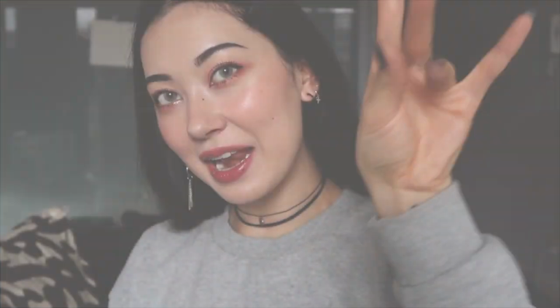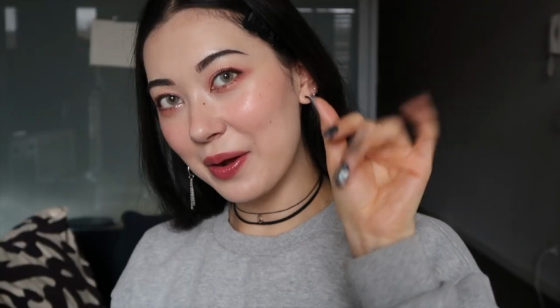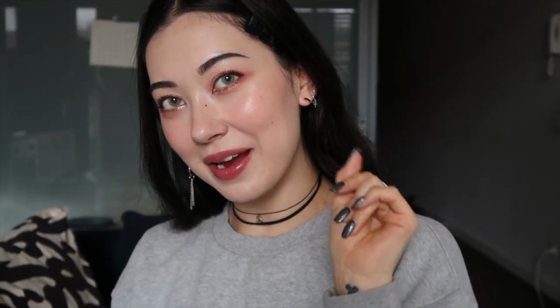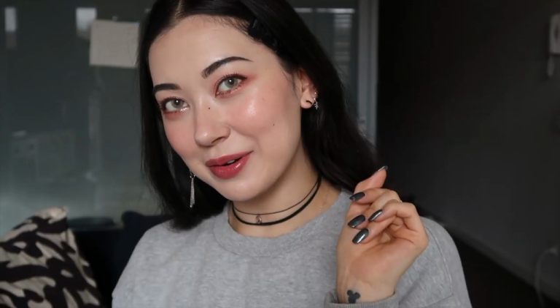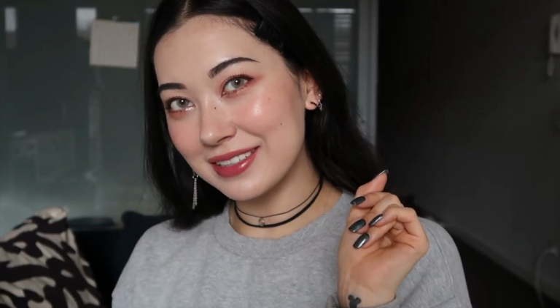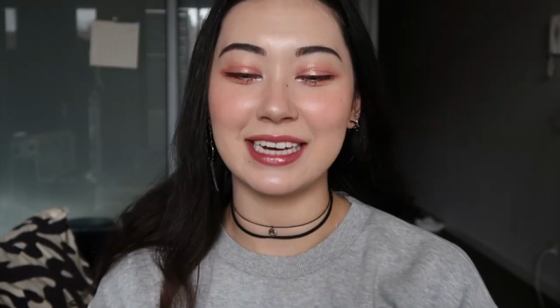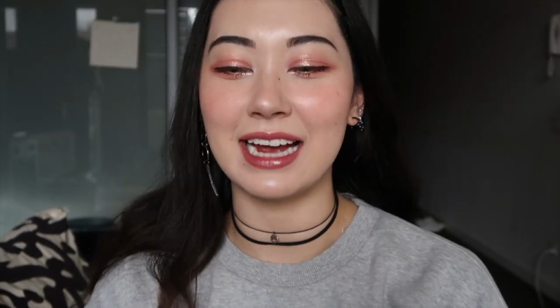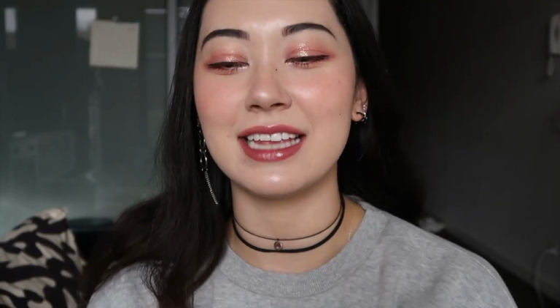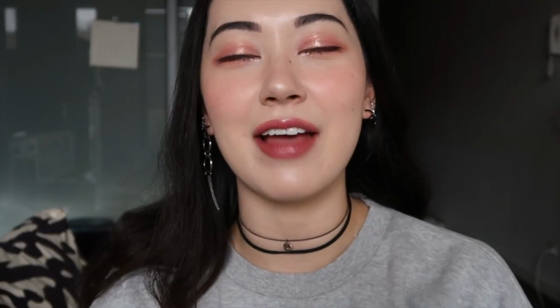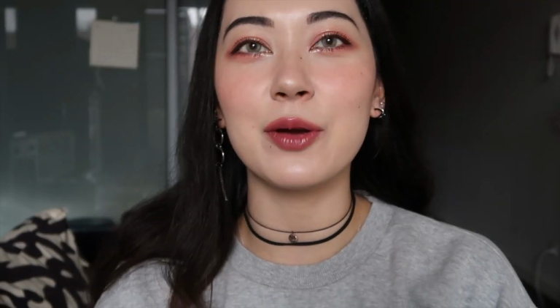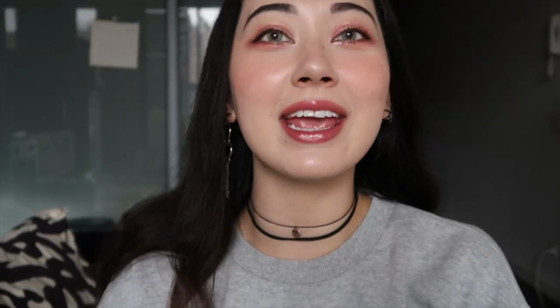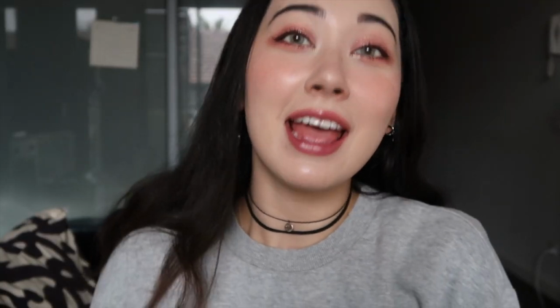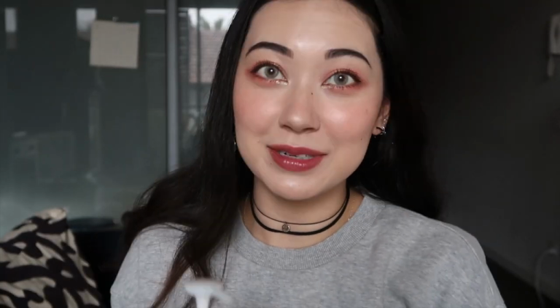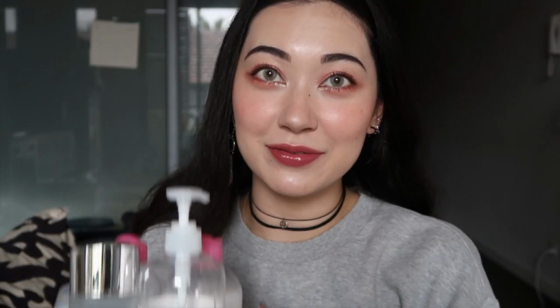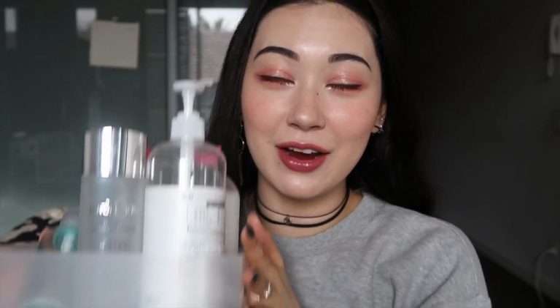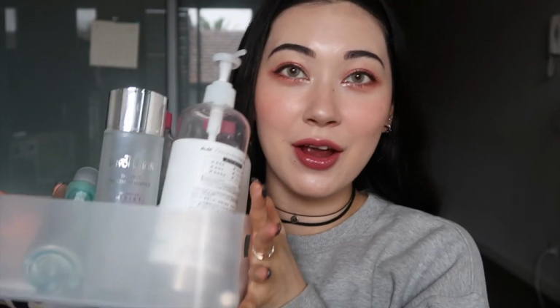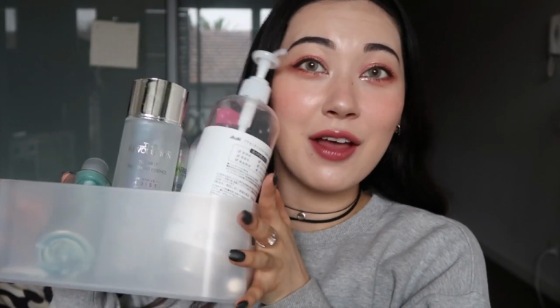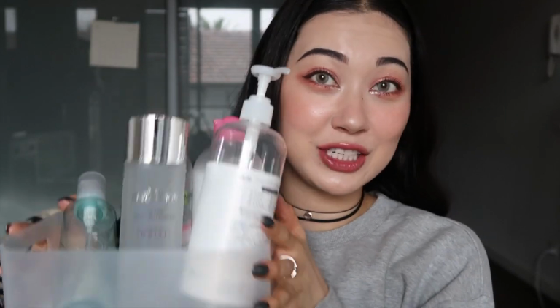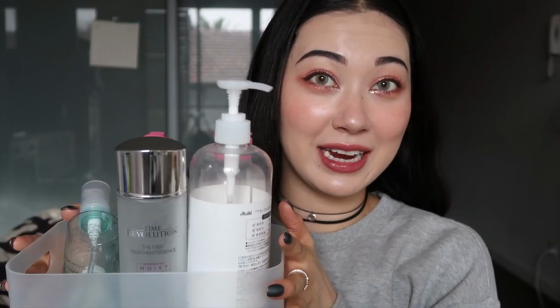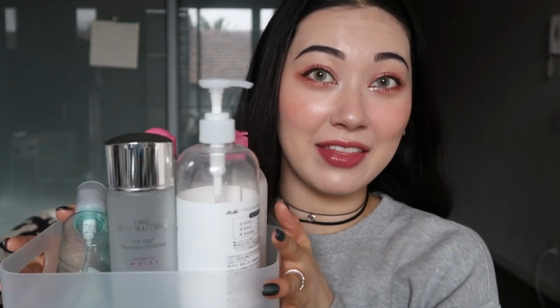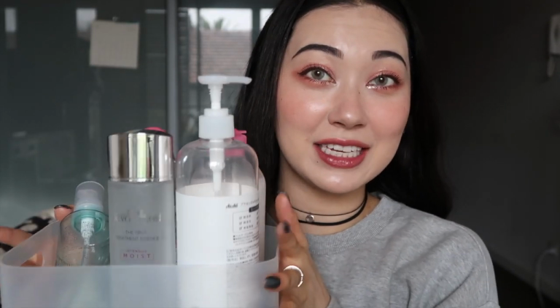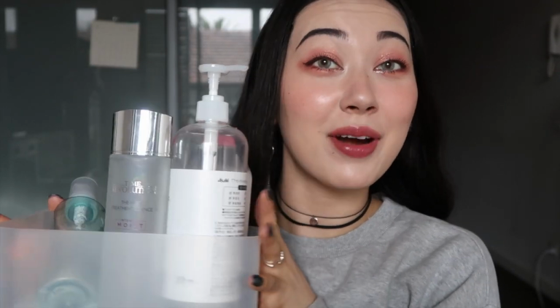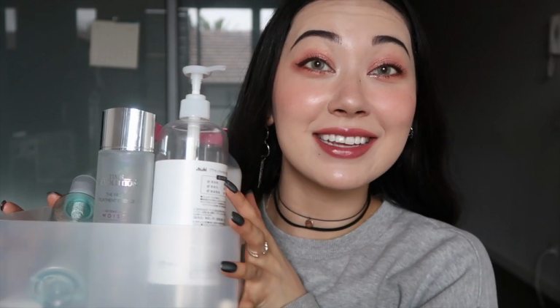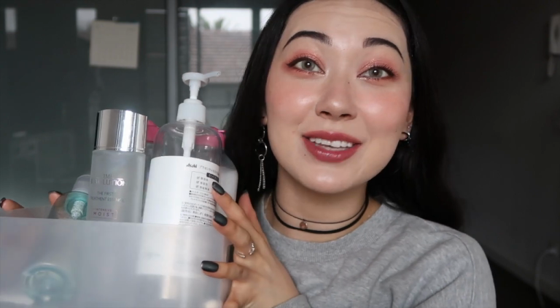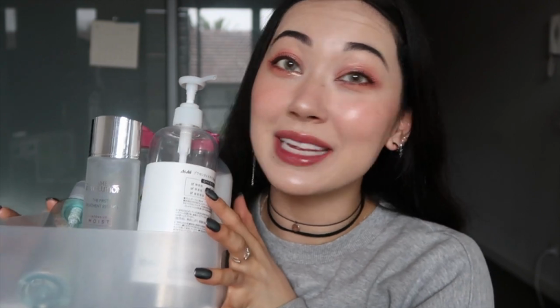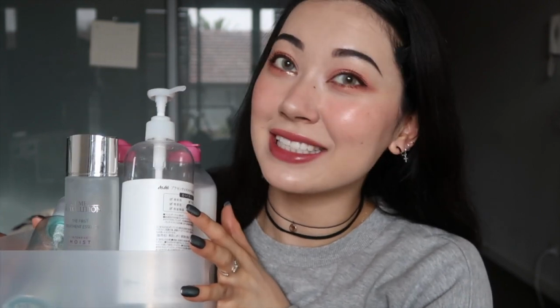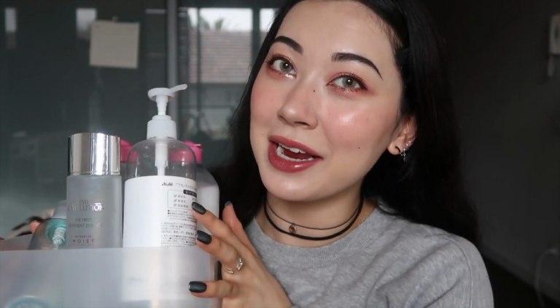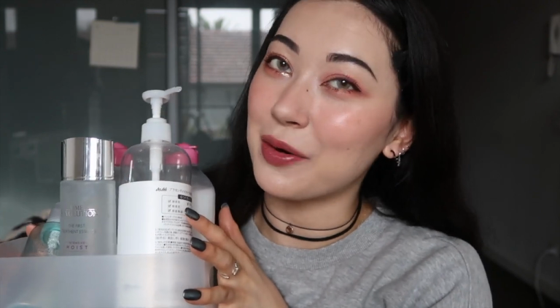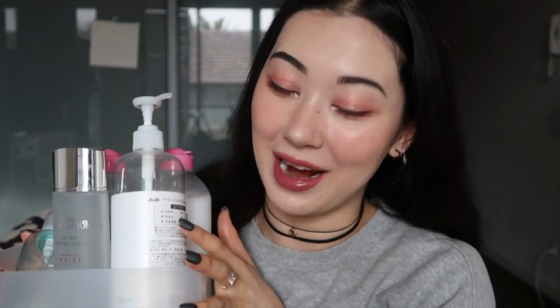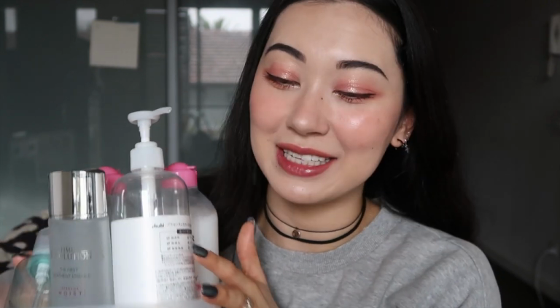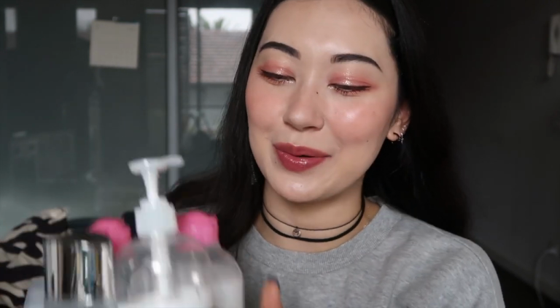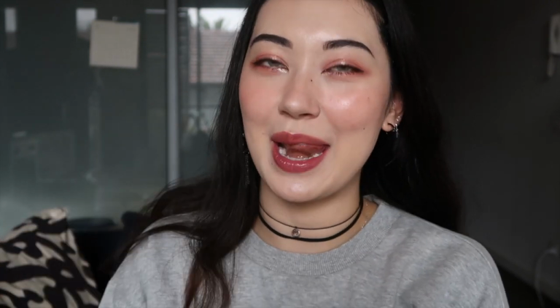Hello everyone, today I just have a quick empties video featuring these products, so let's just get right into it.